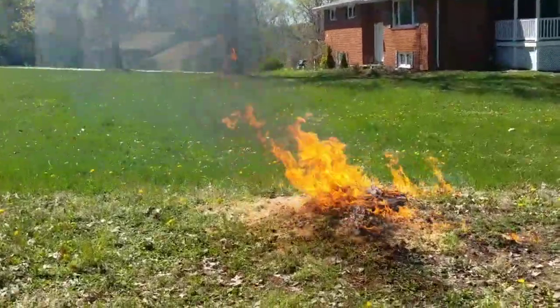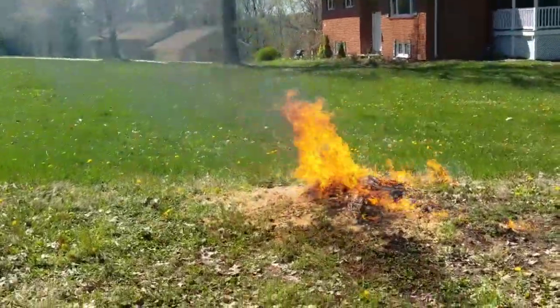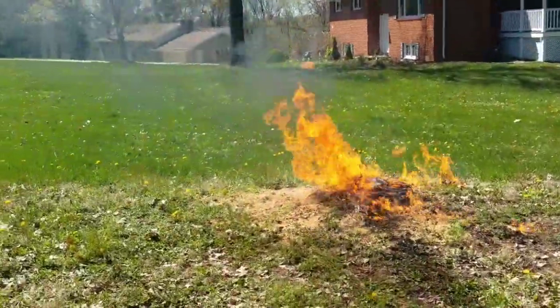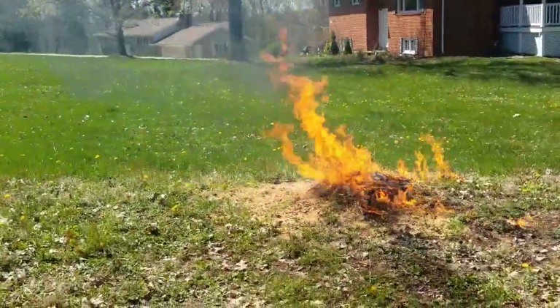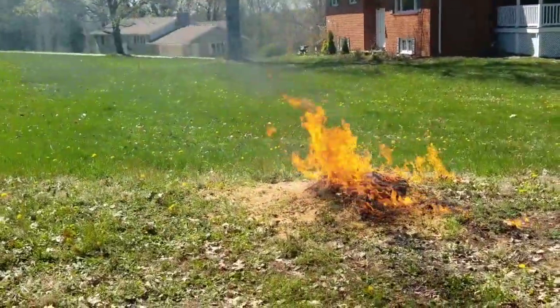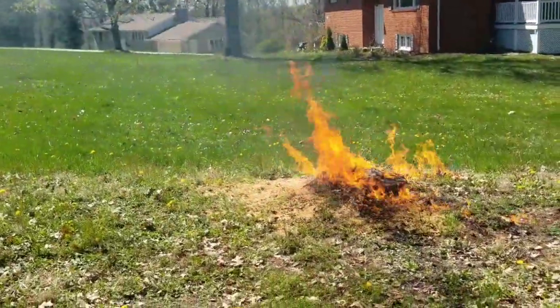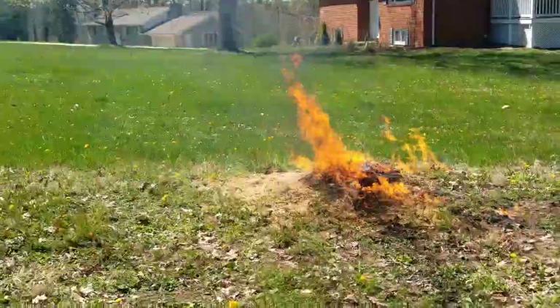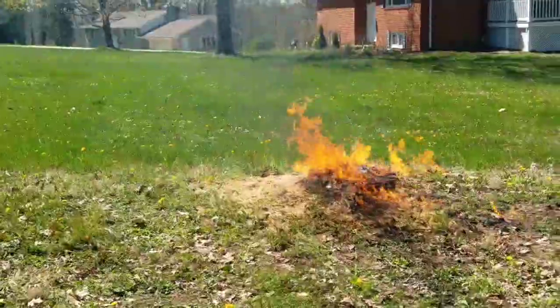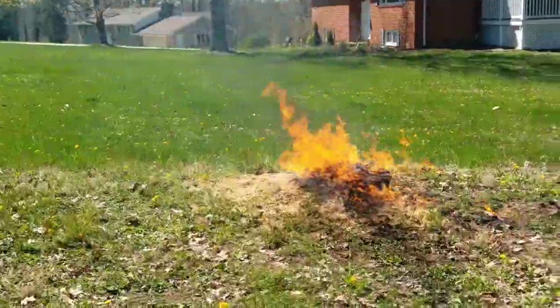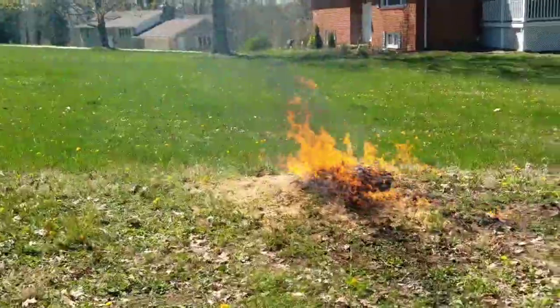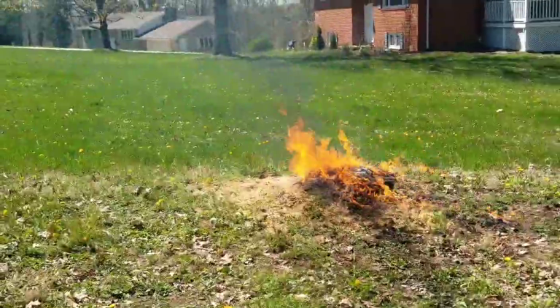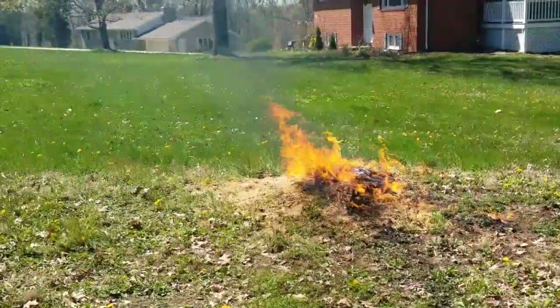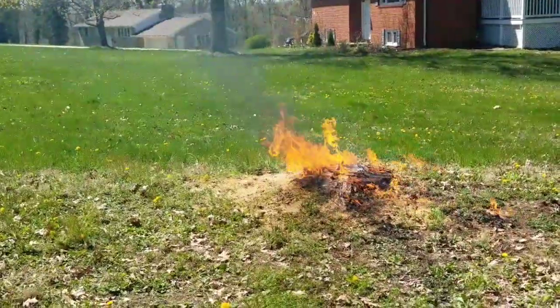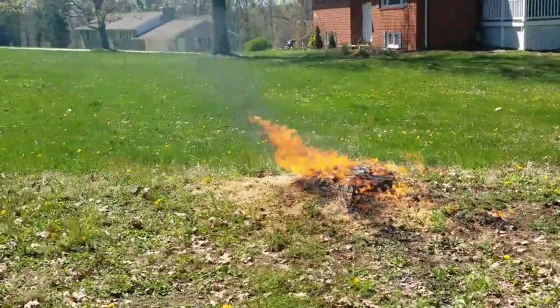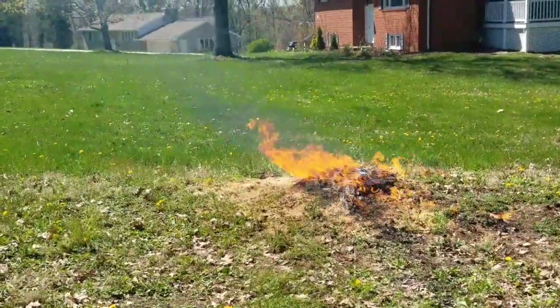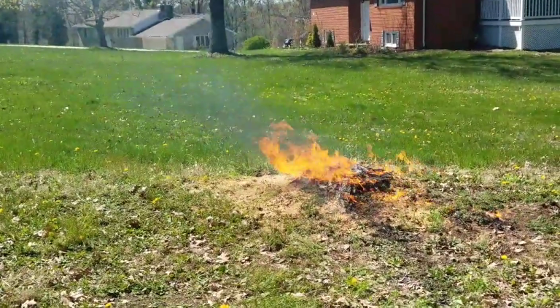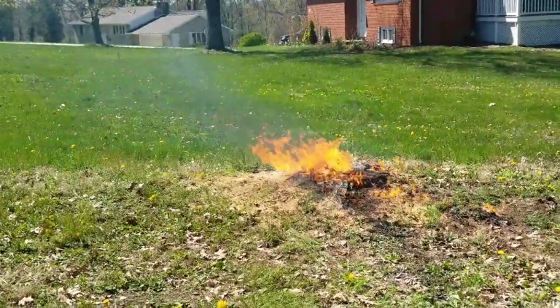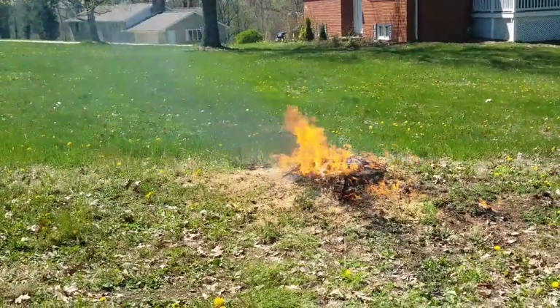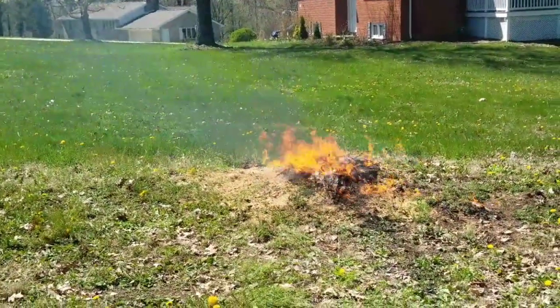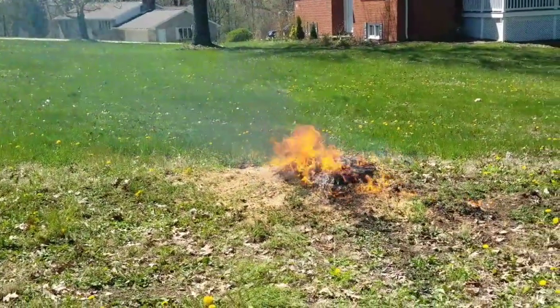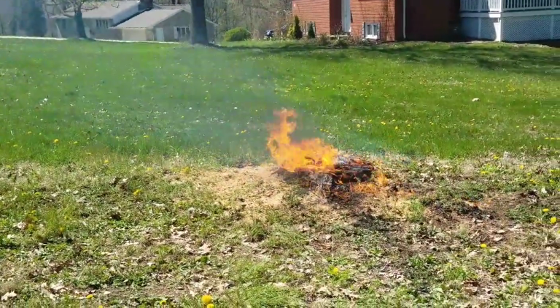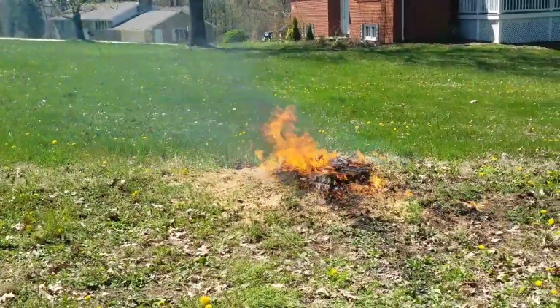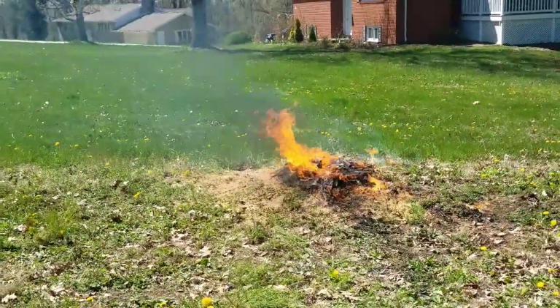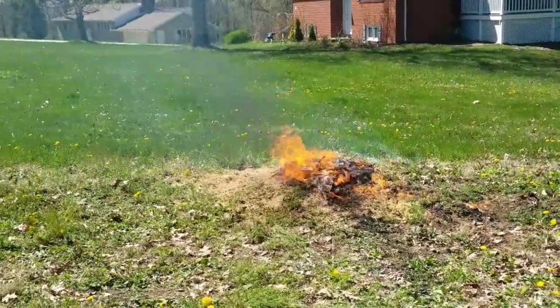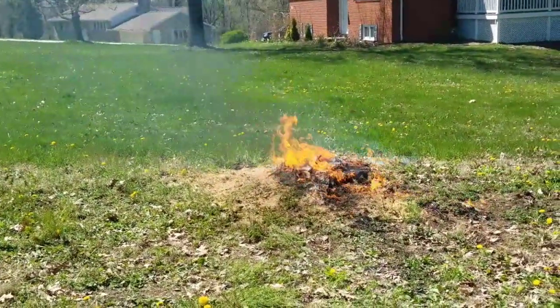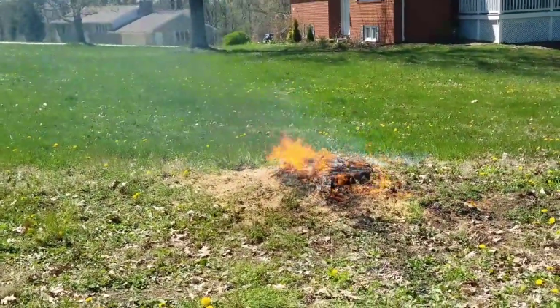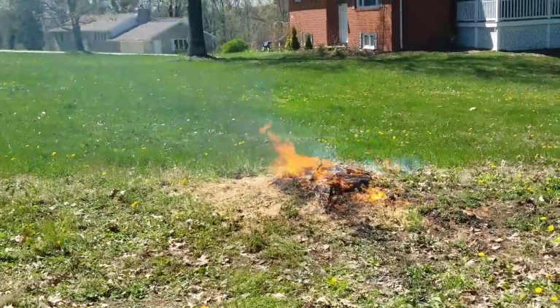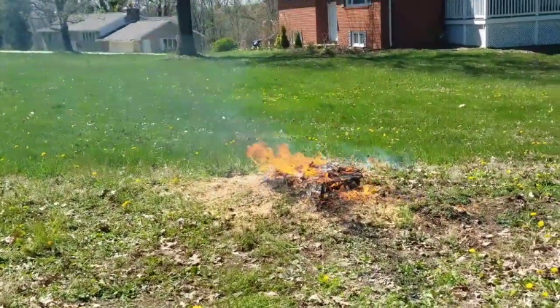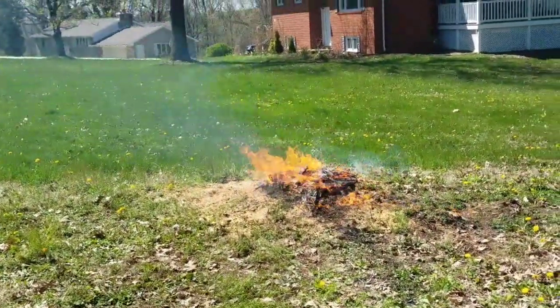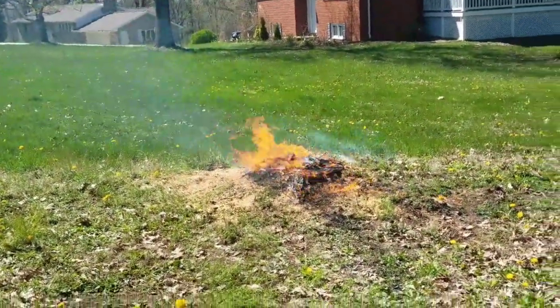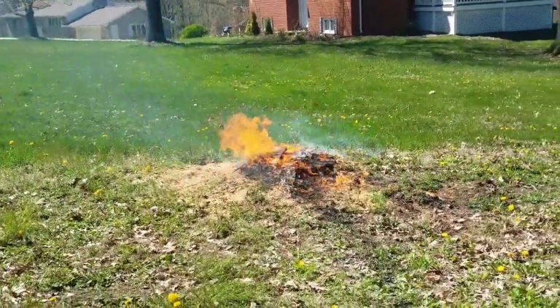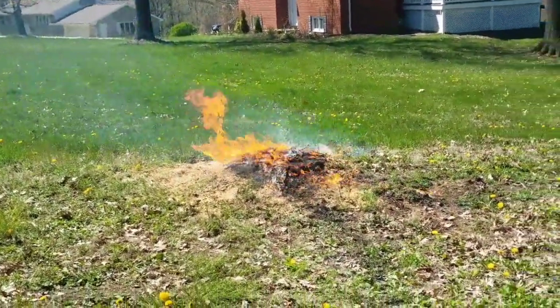That might get that crap burning. I don't want to burn my grass all up, but I'd like to plant some grass over here and get this fixed.